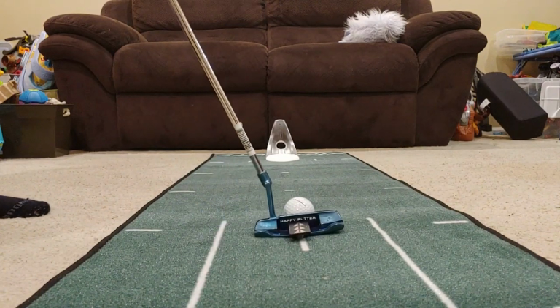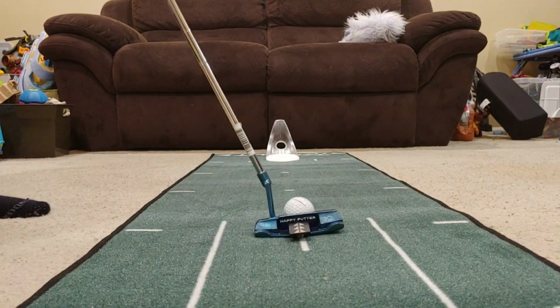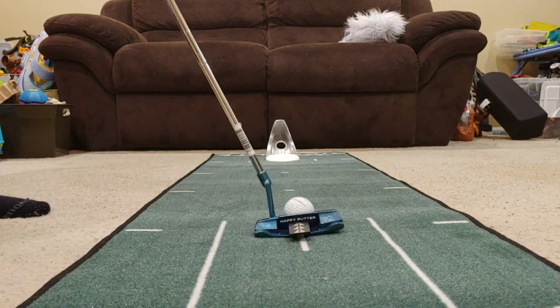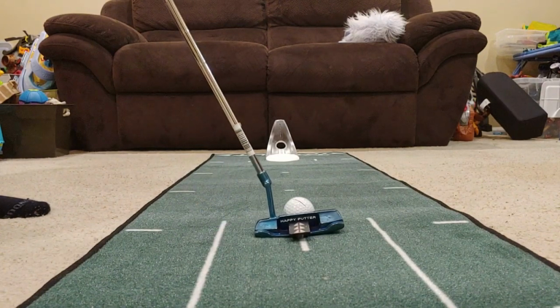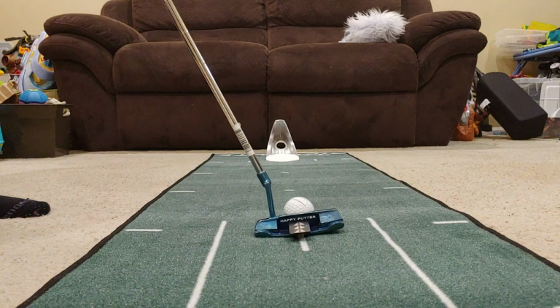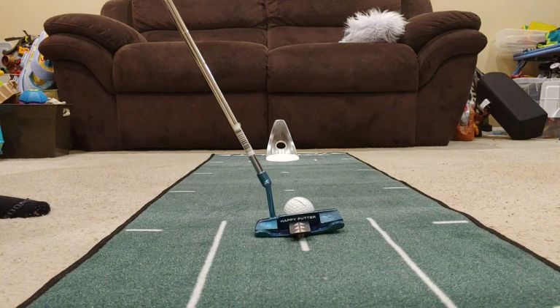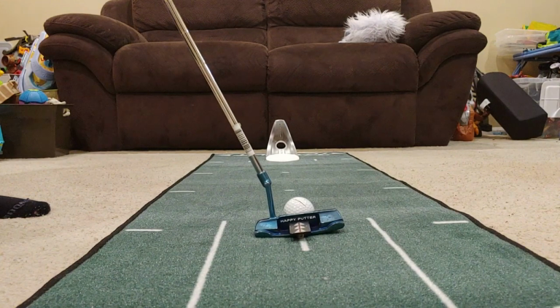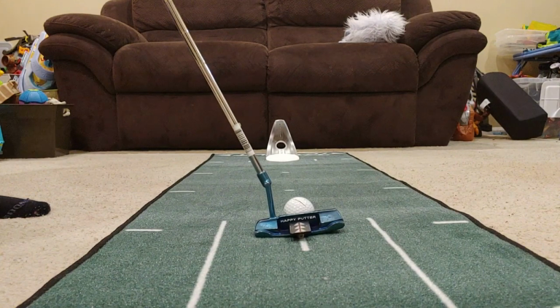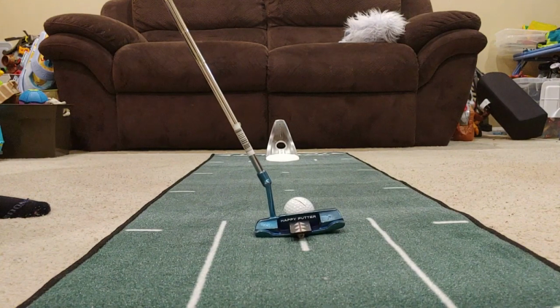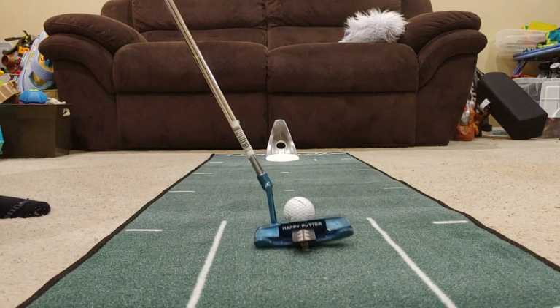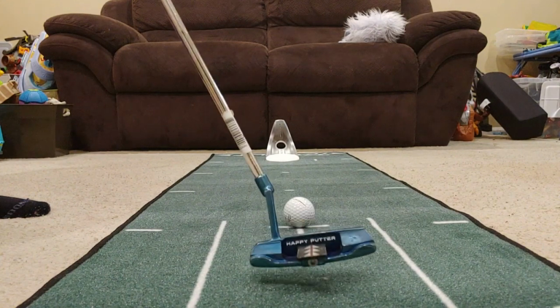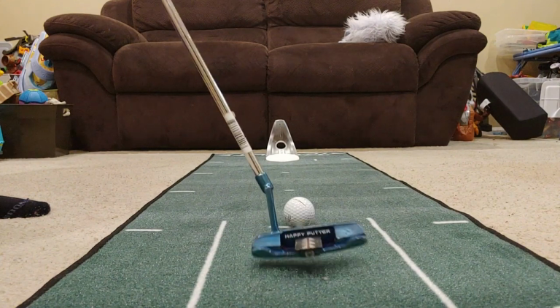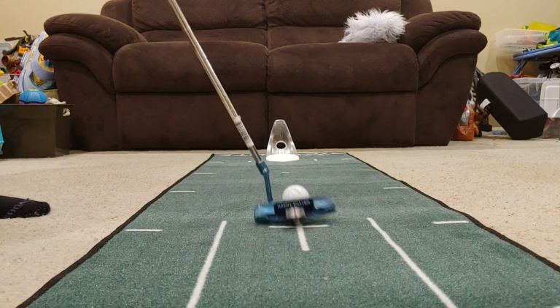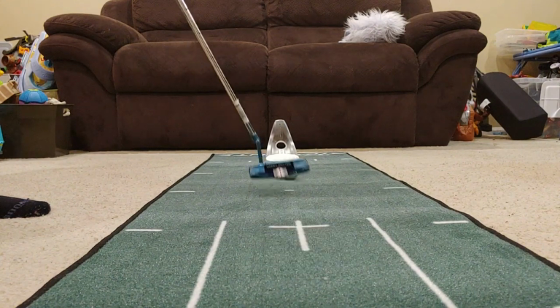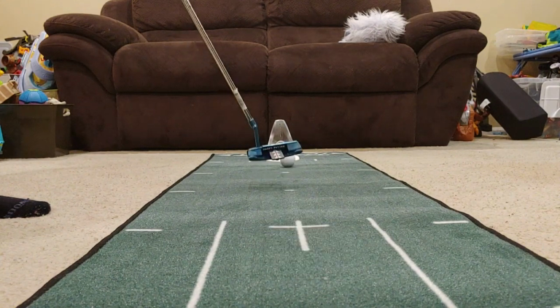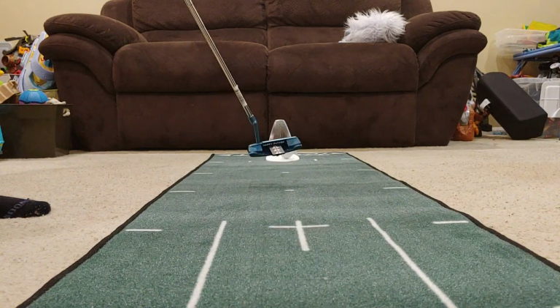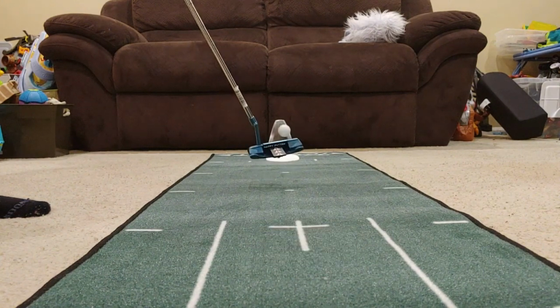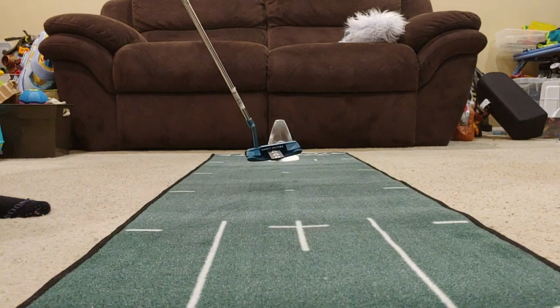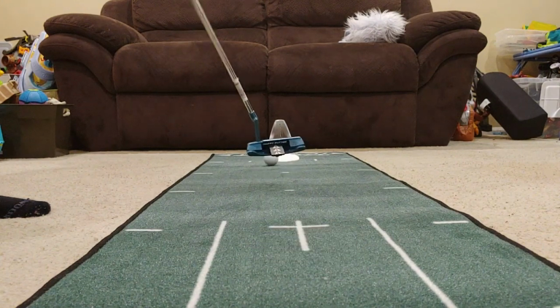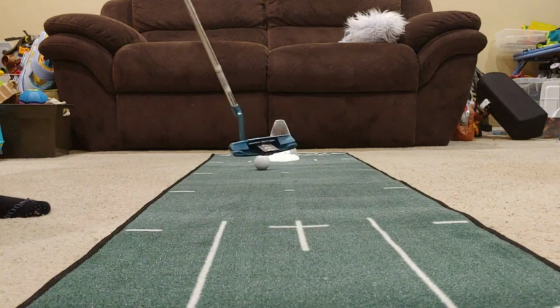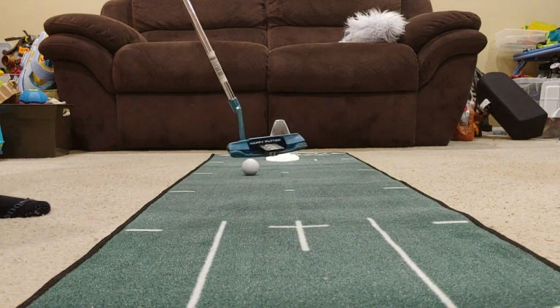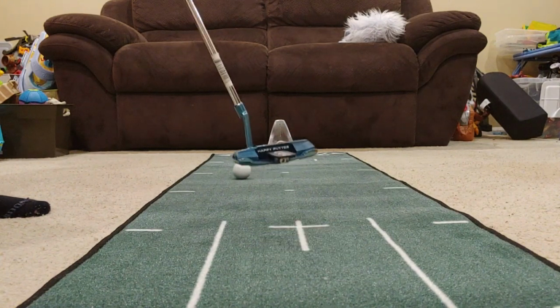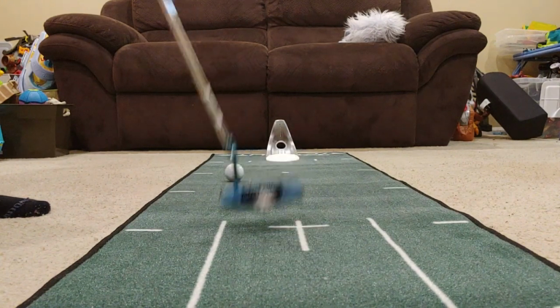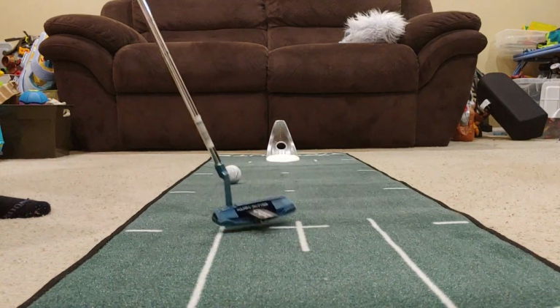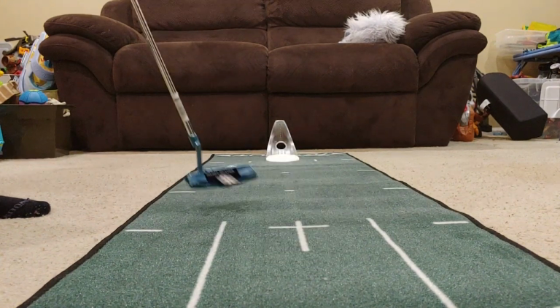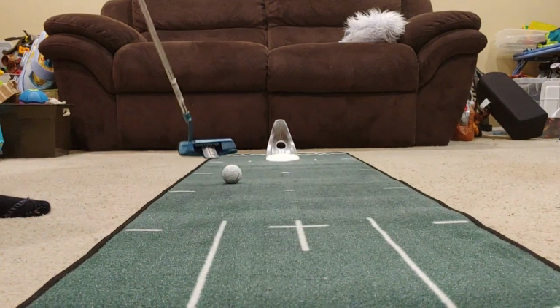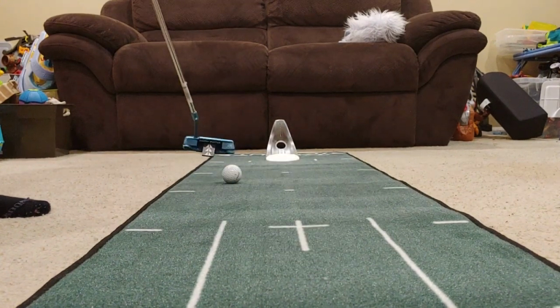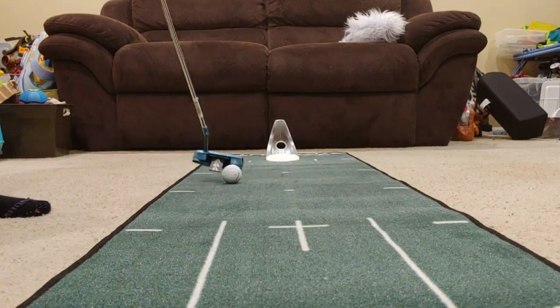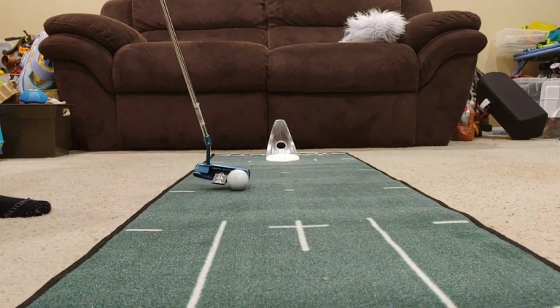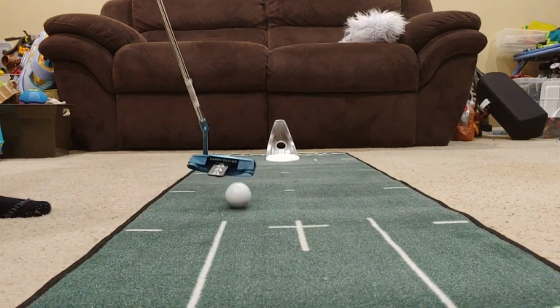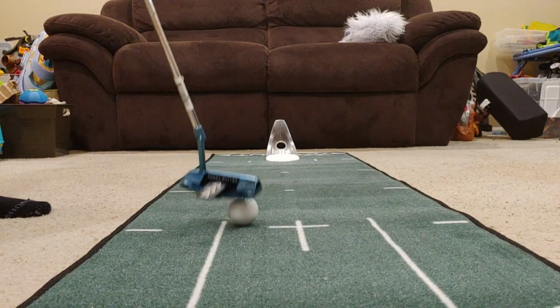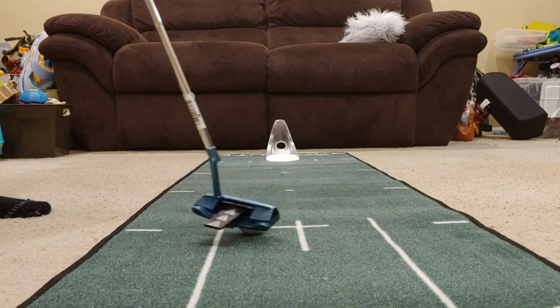One more. Get this alignment right. Oh — it went right over it. You got to be kidding!